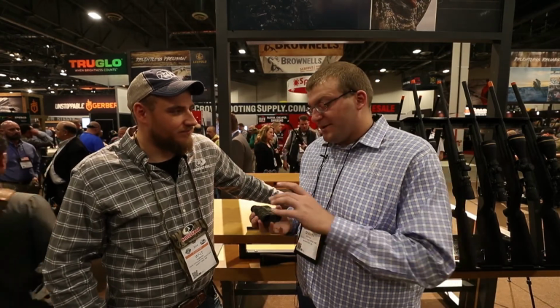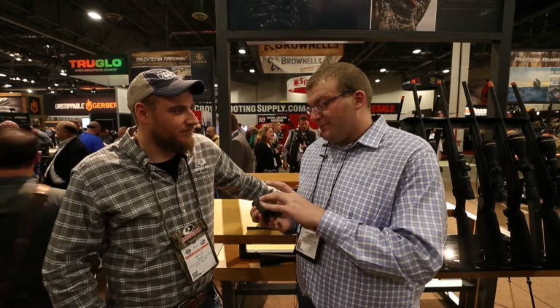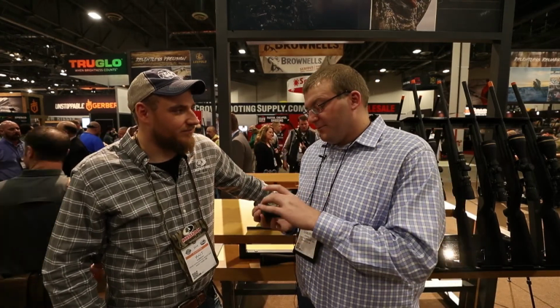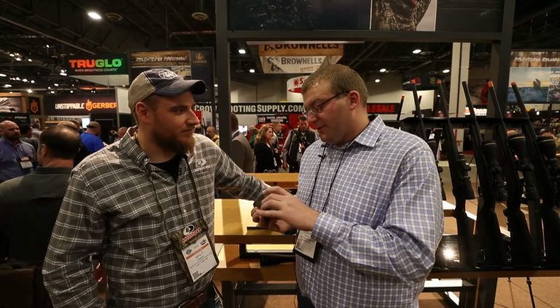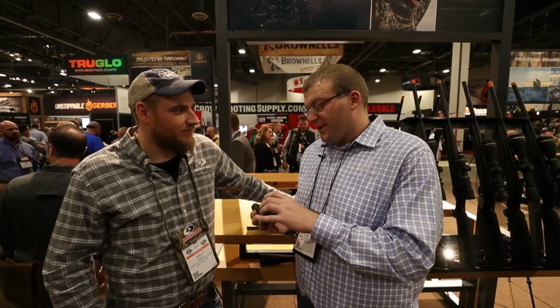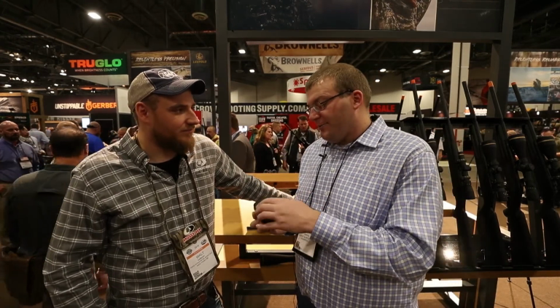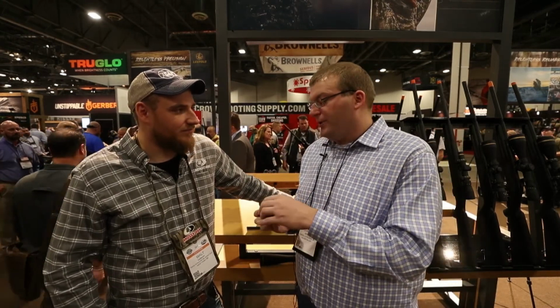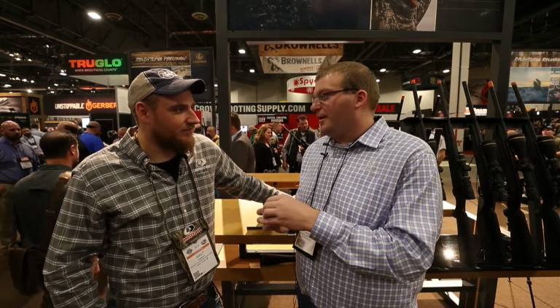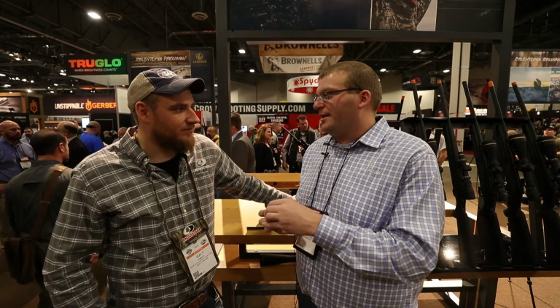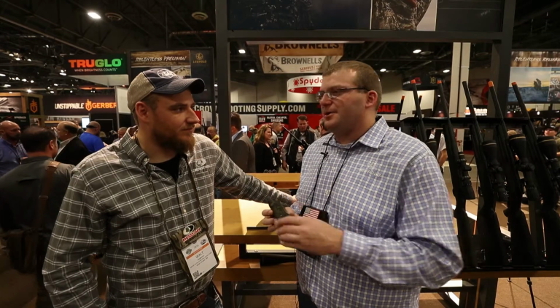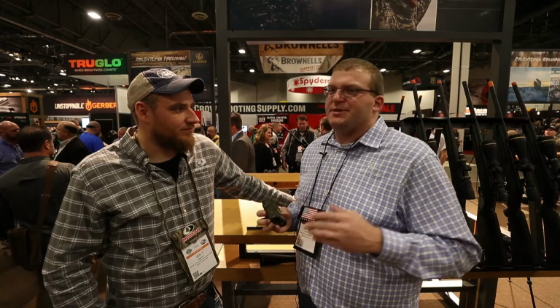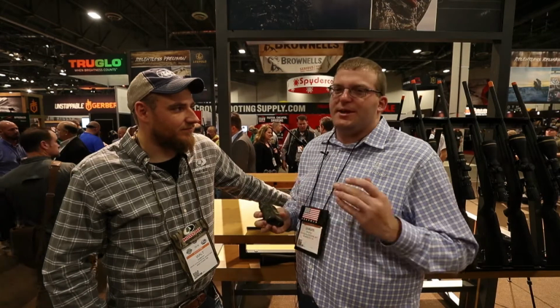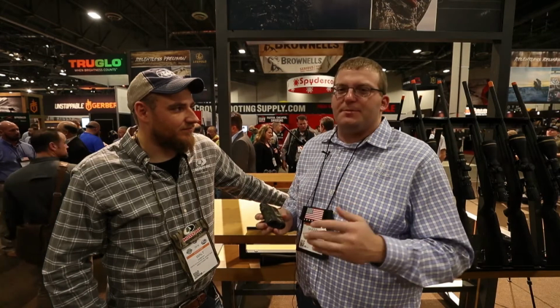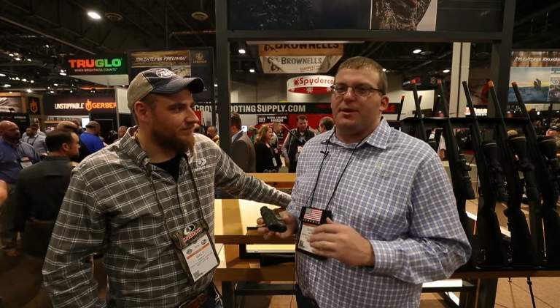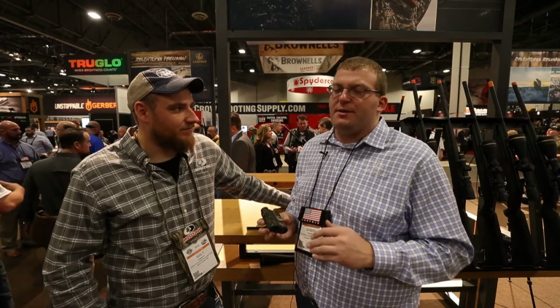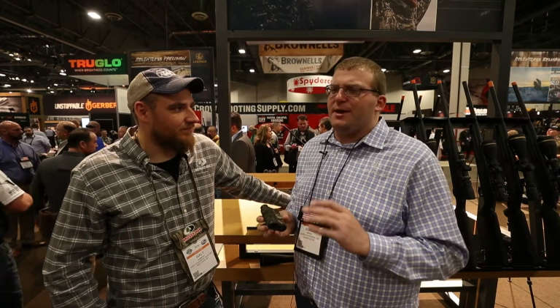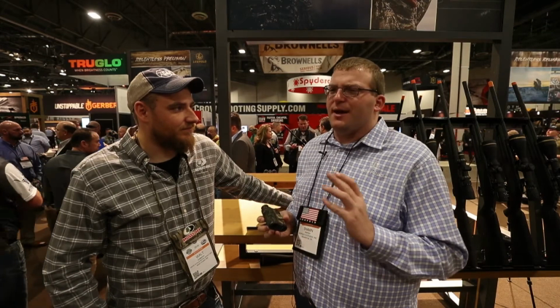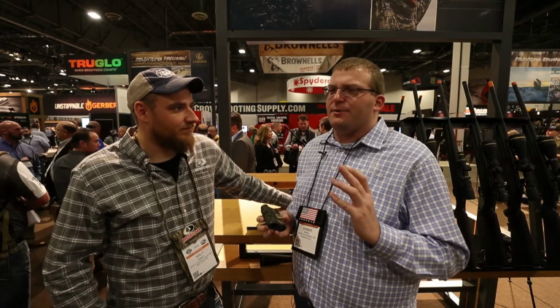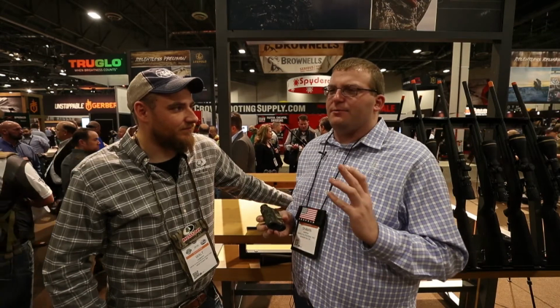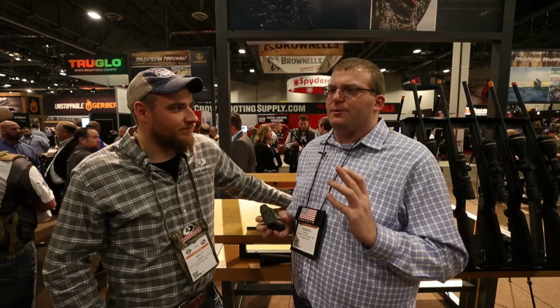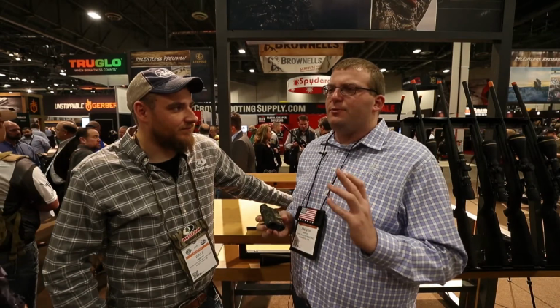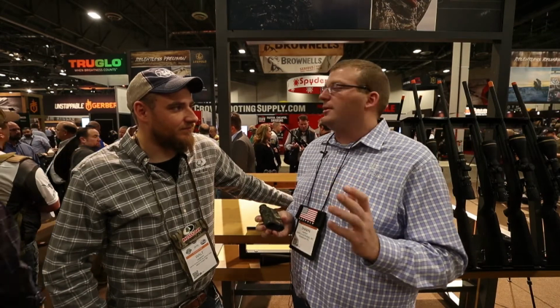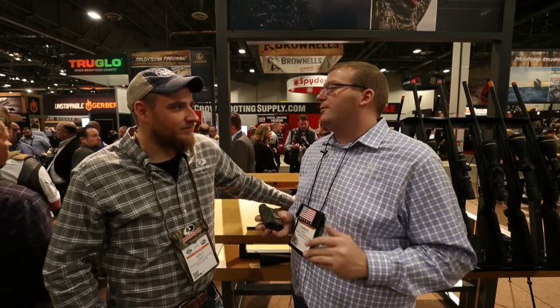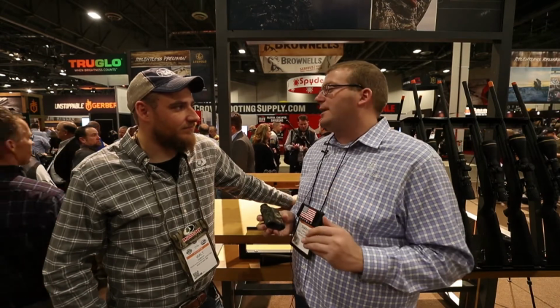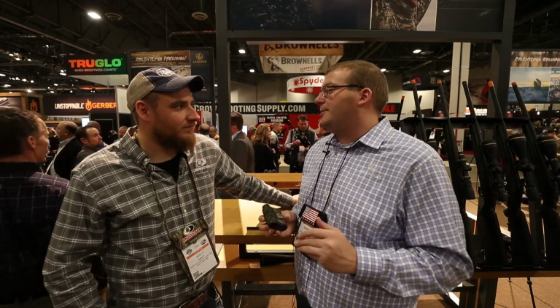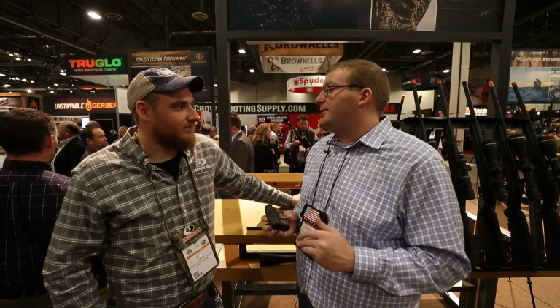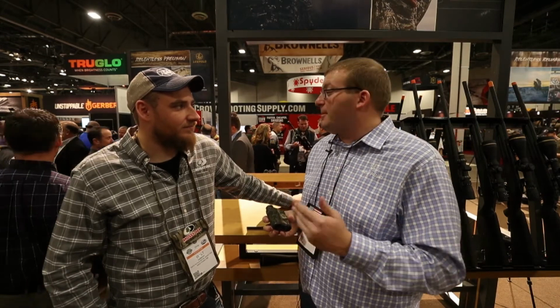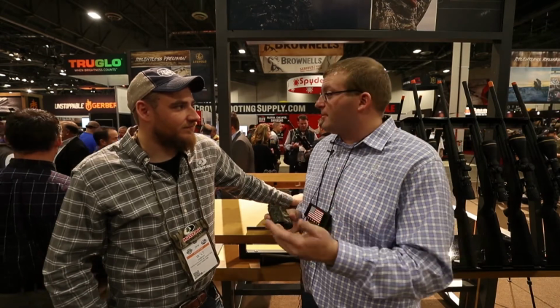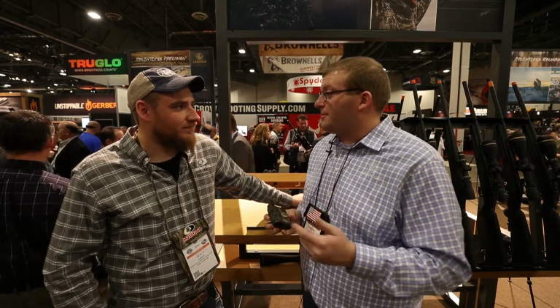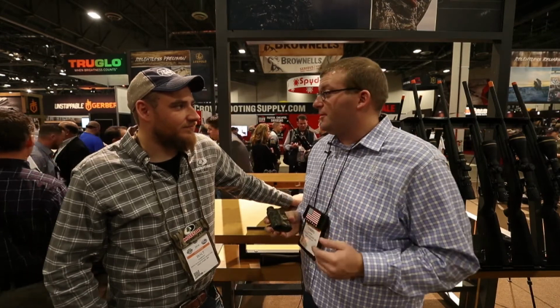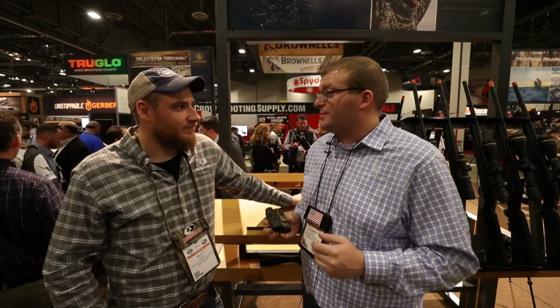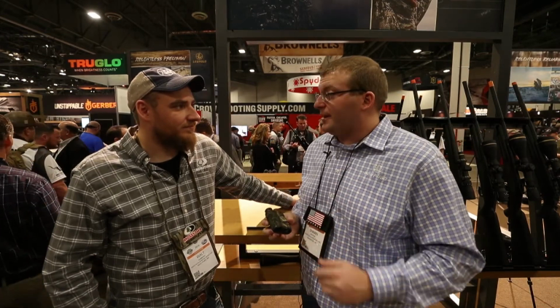Real tough, real rugged. It's going to stand up to the Leupold level of reliability that people have come to know and expect.